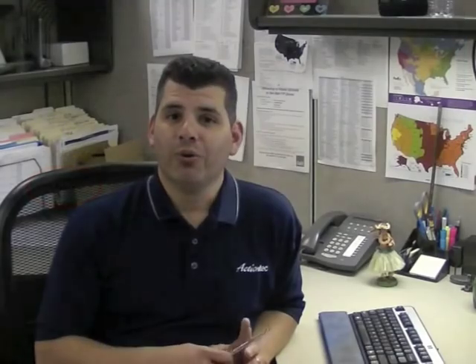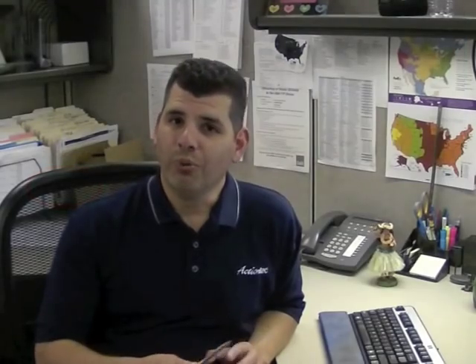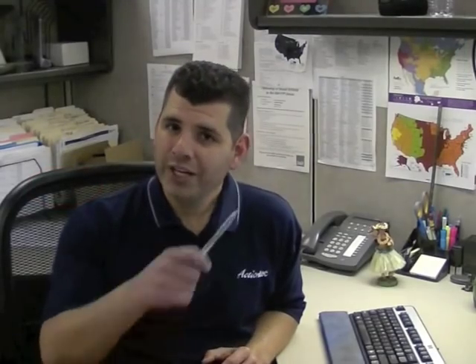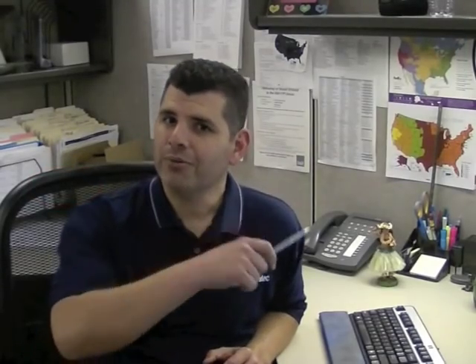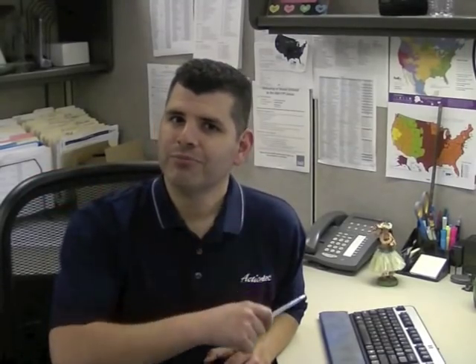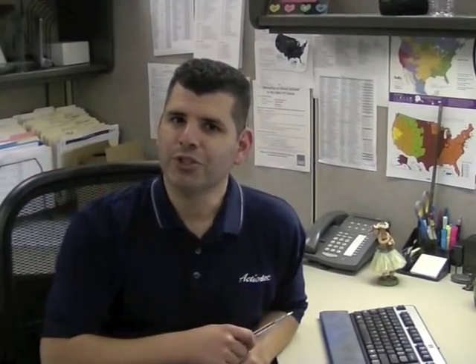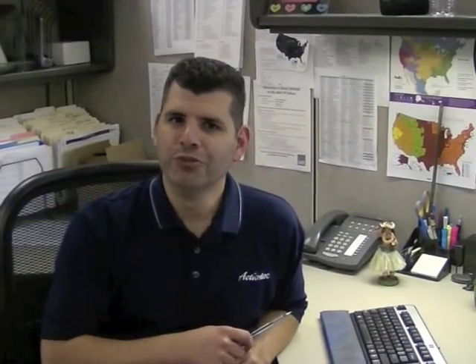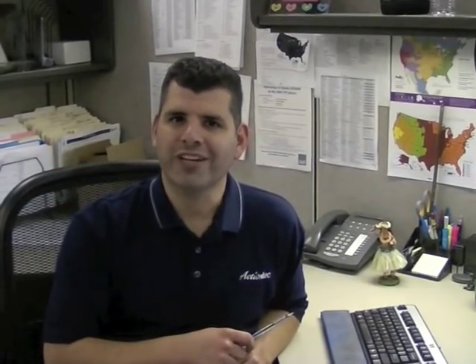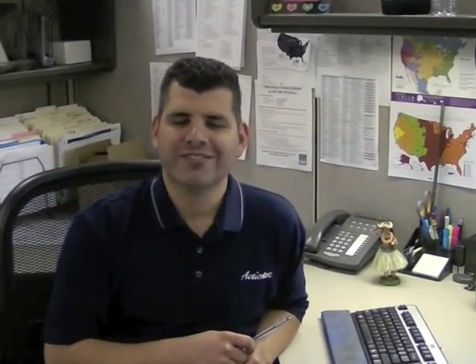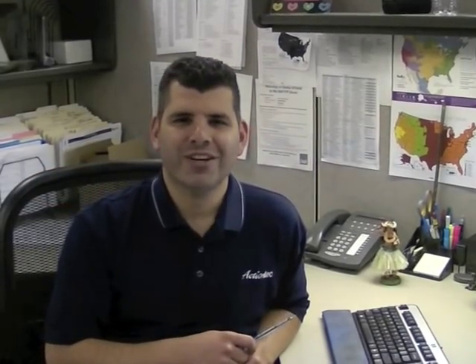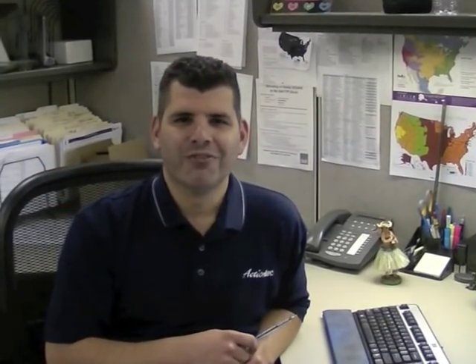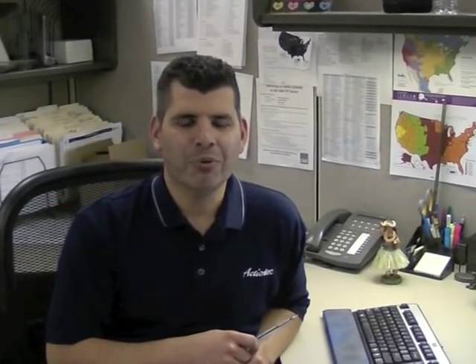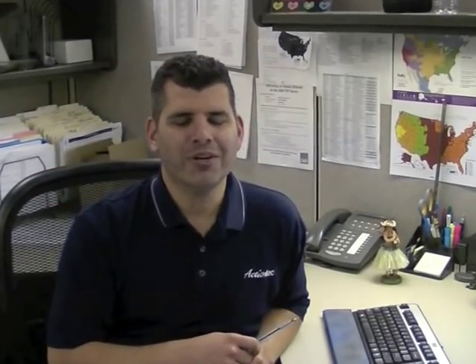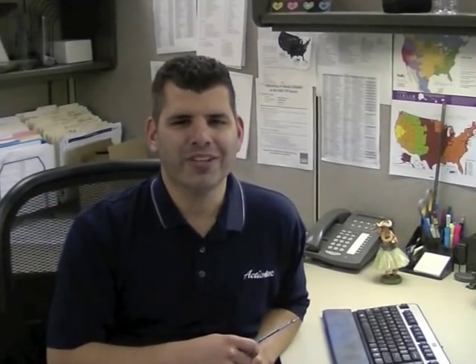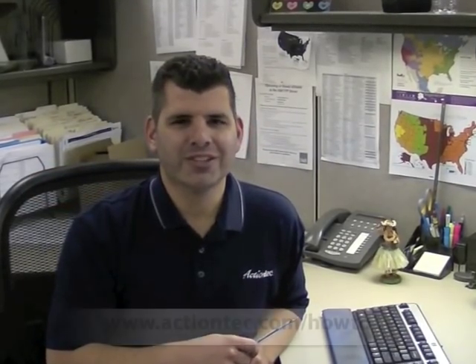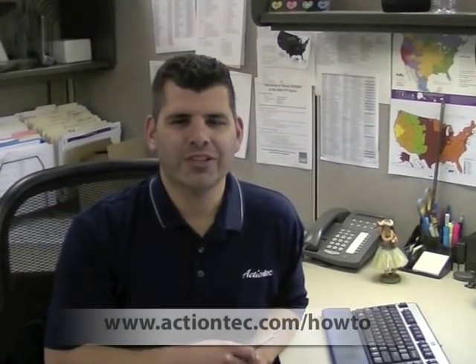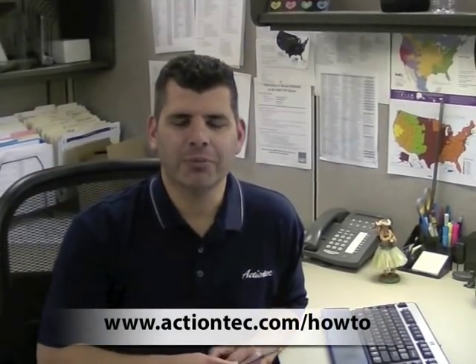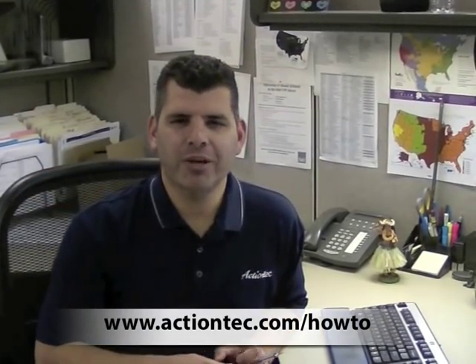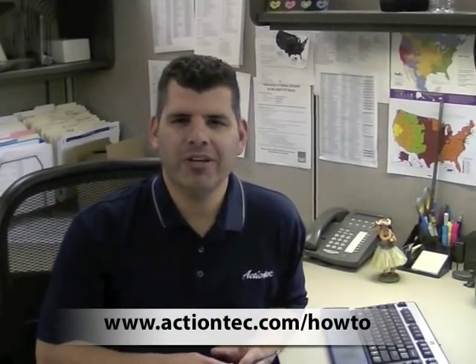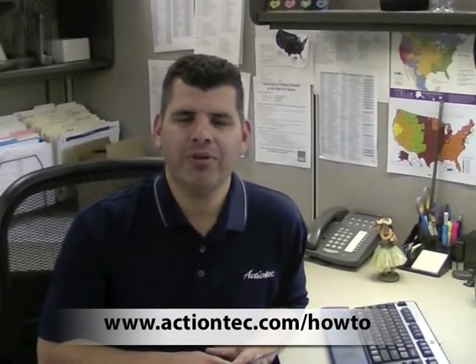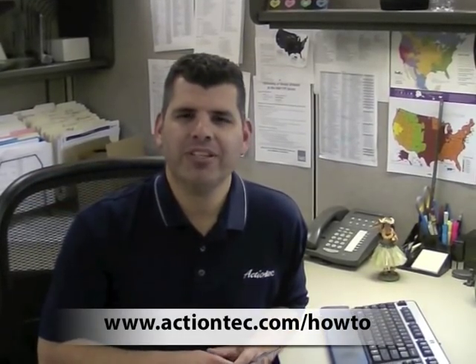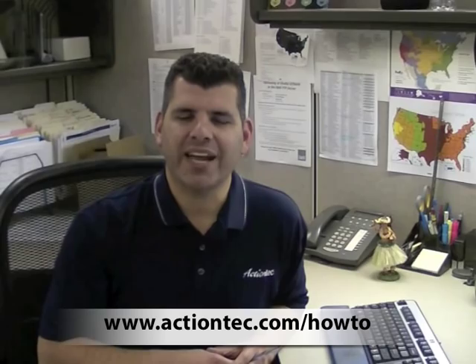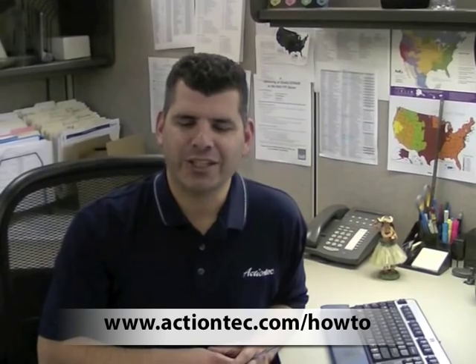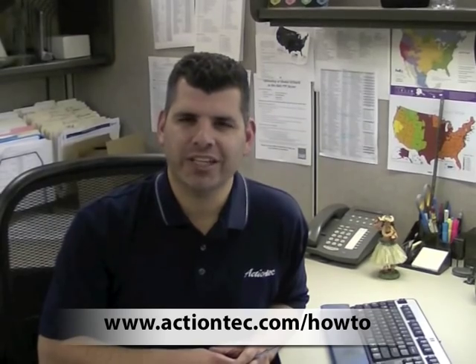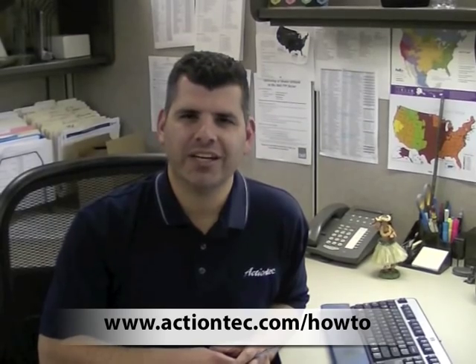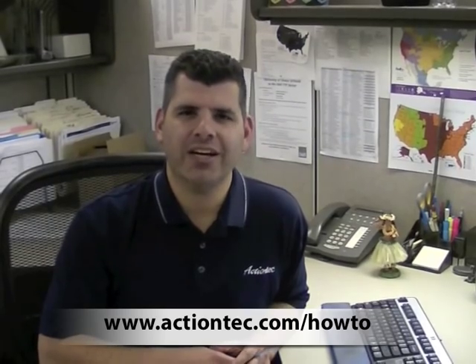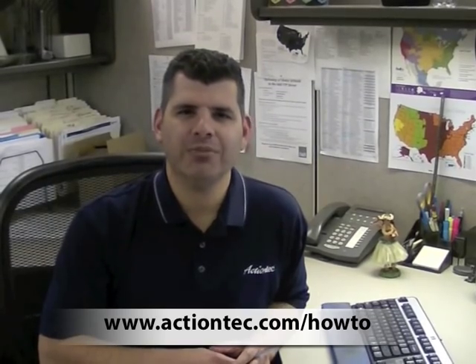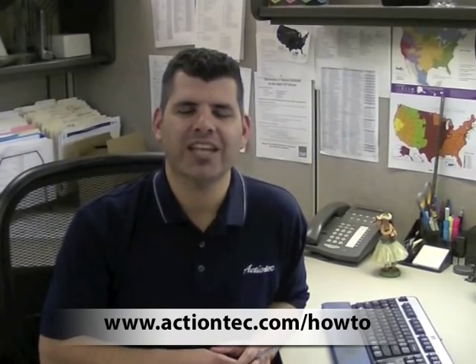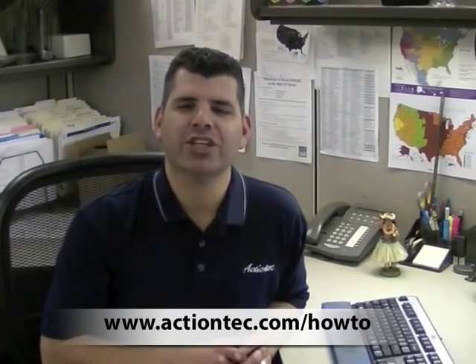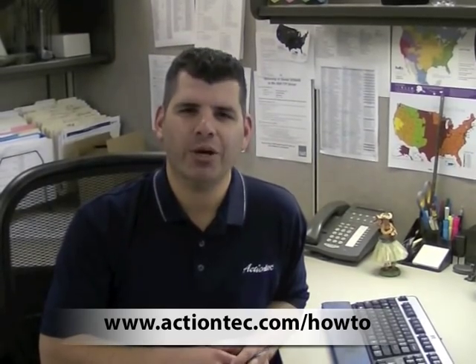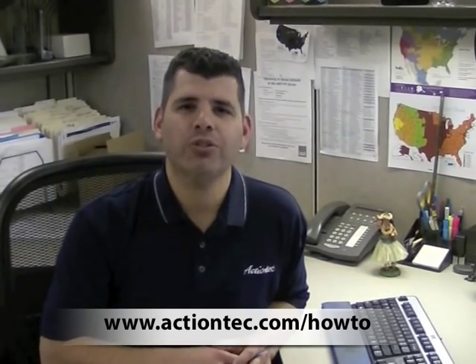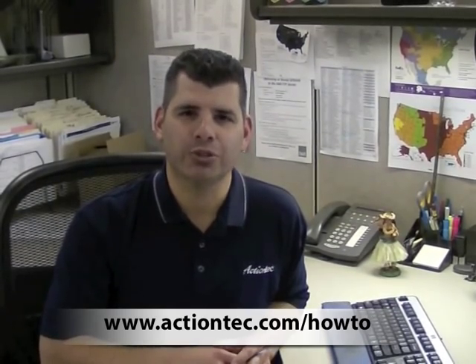Way to go. You've done it. For more helpful hints, go to www.actiontech.com/how-to.